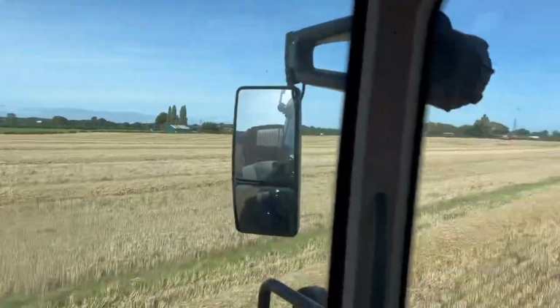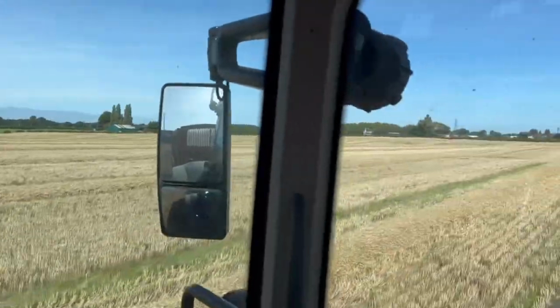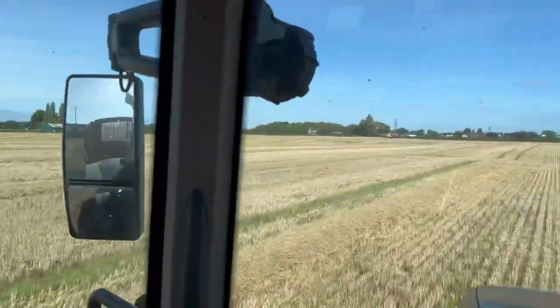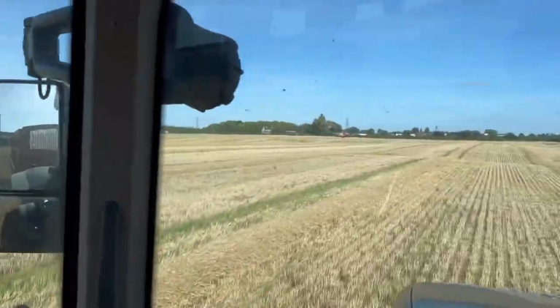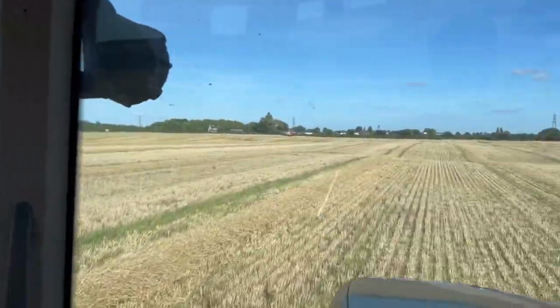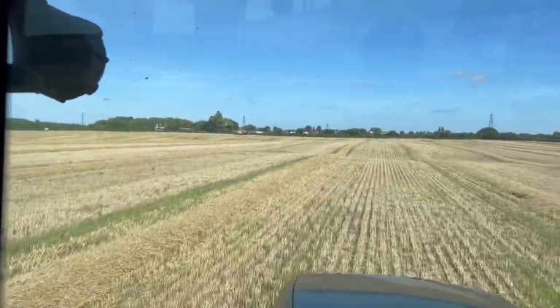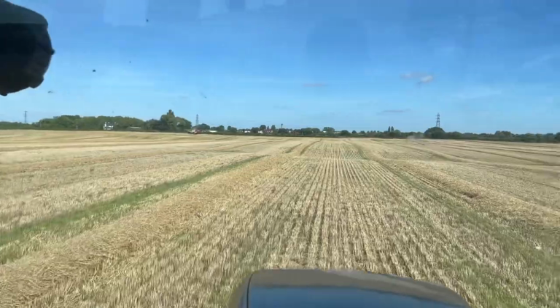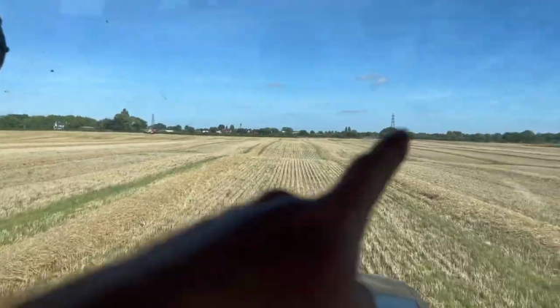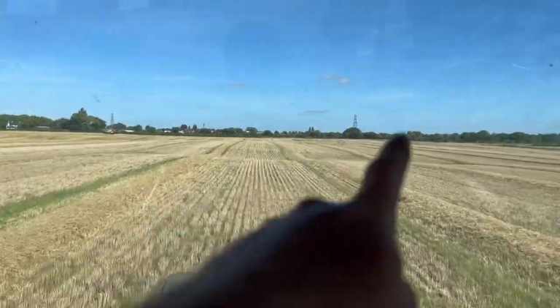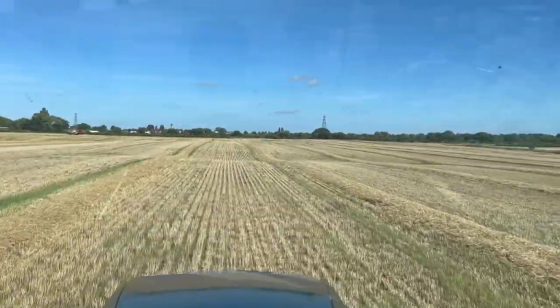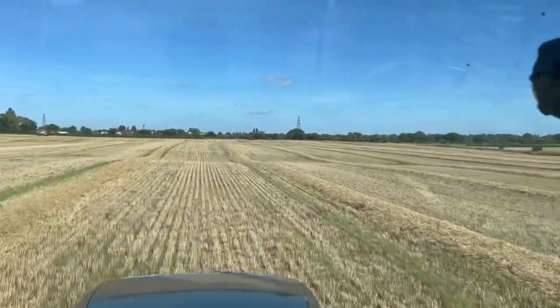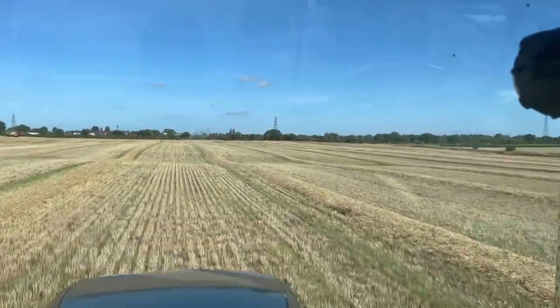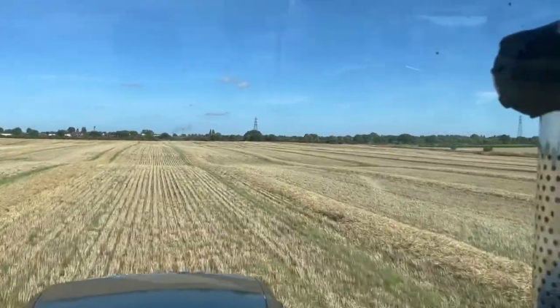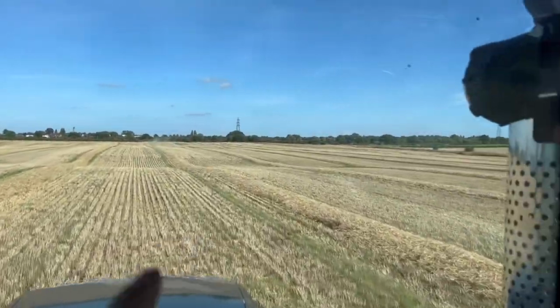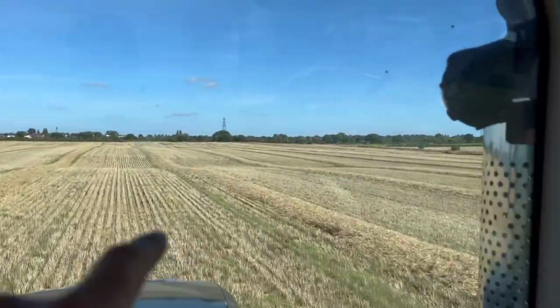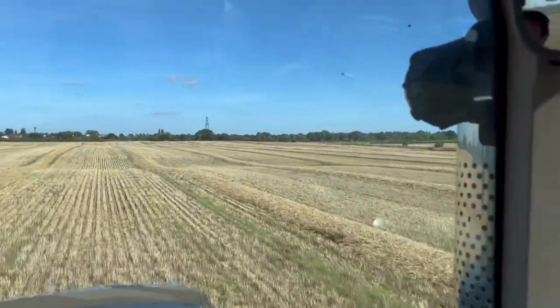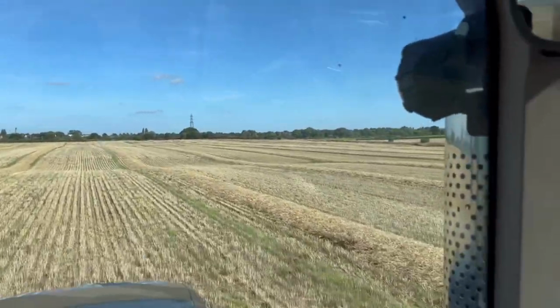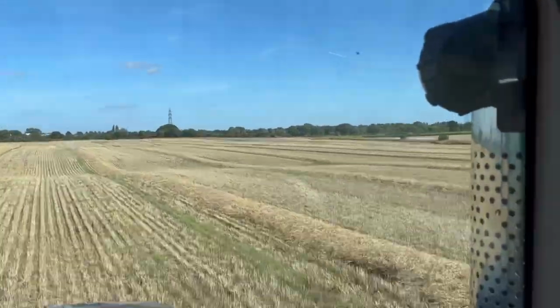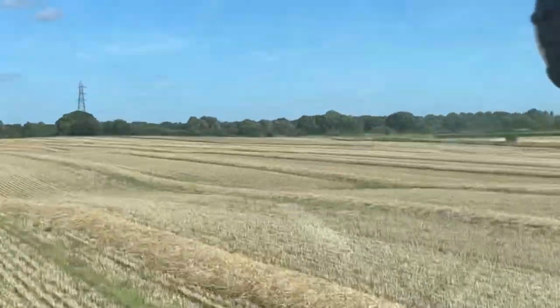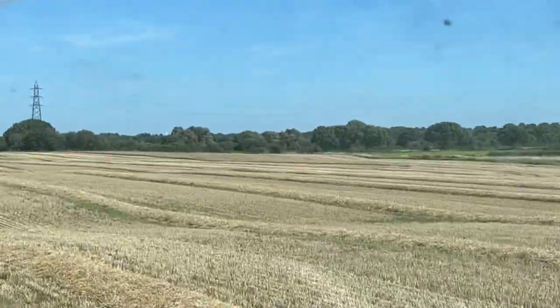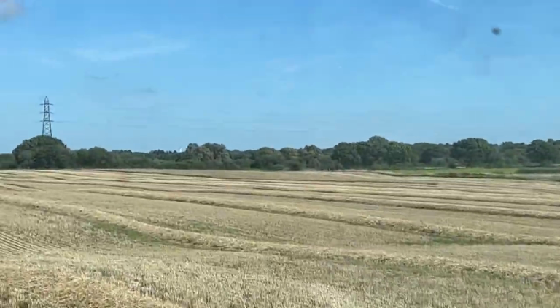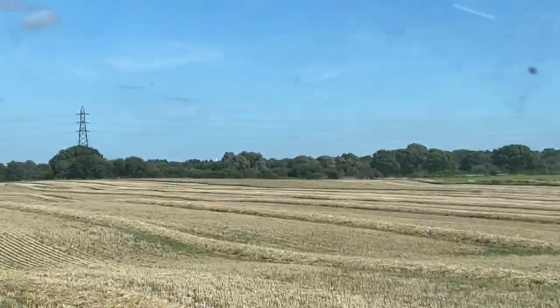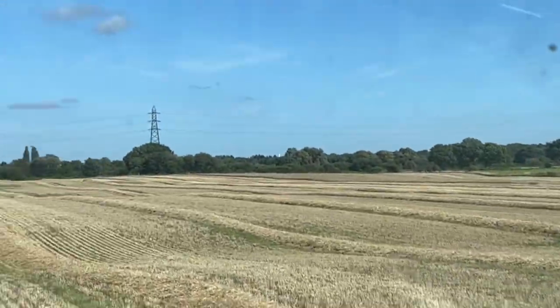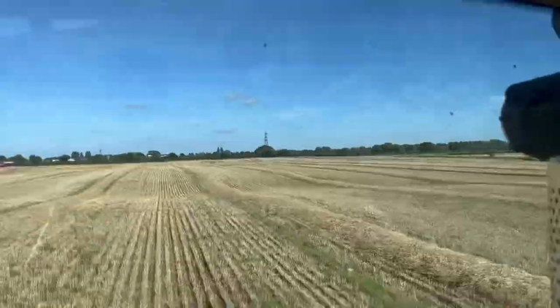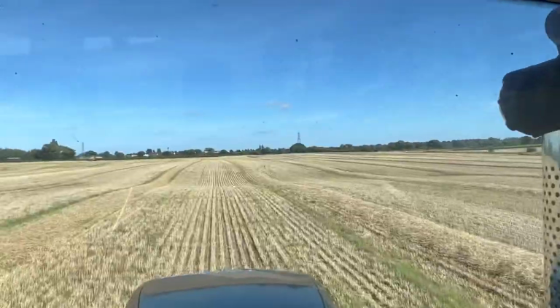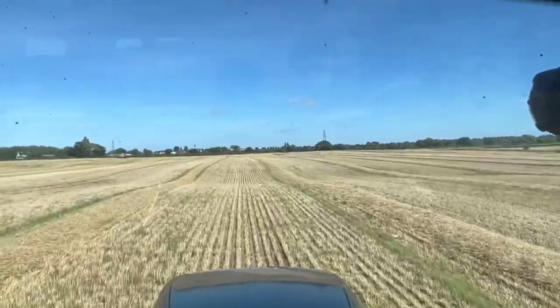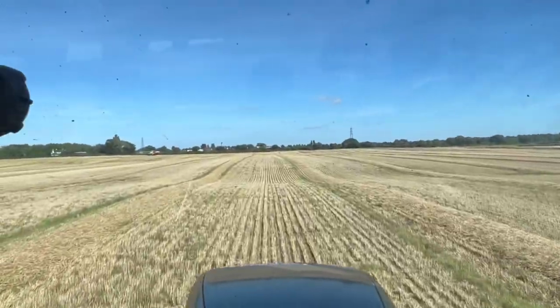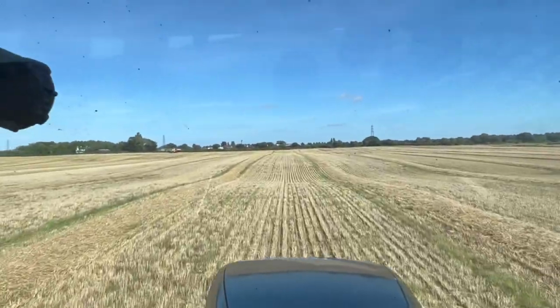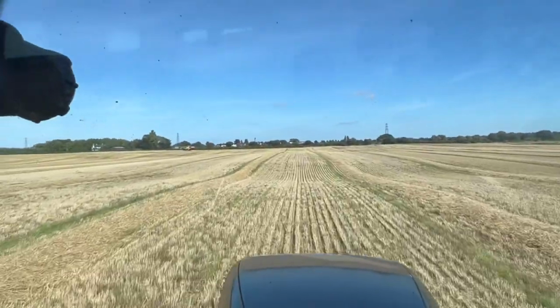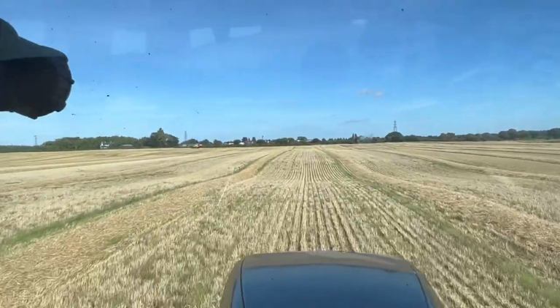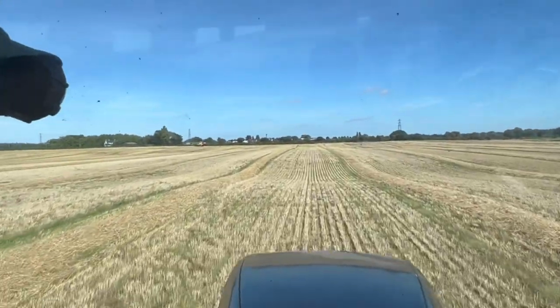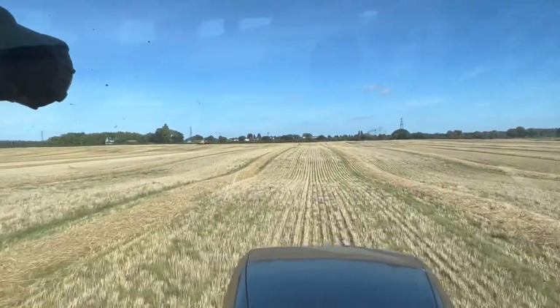That's most of the field done now - just this little triangle in this top corner, and then we're off to cut spring barley at Bill and Joe's.